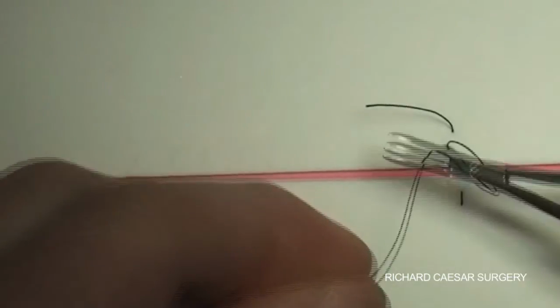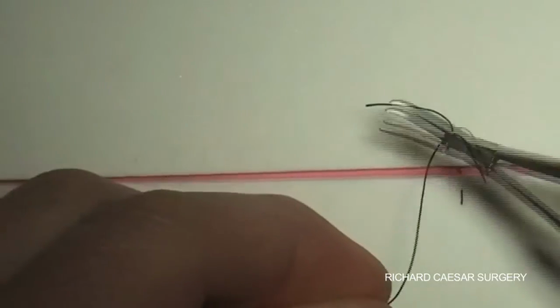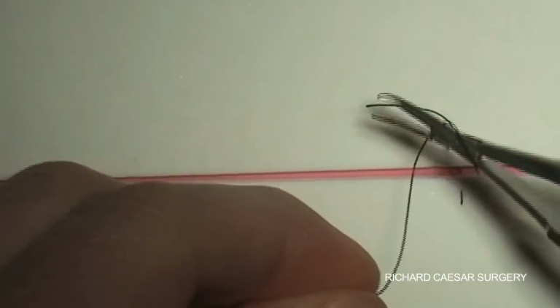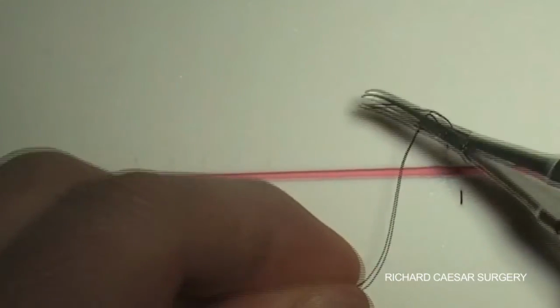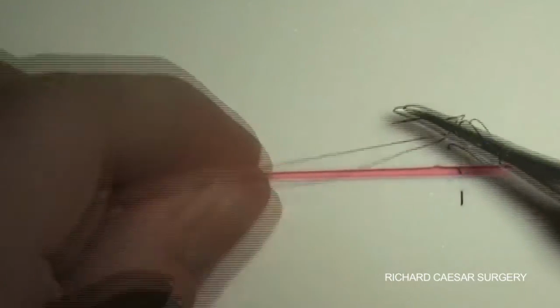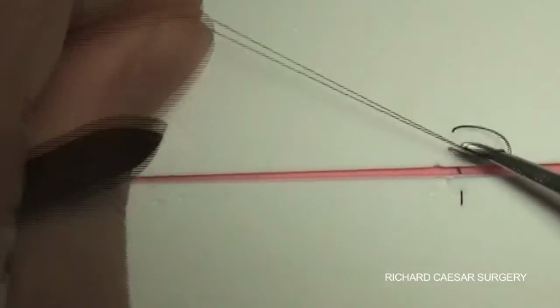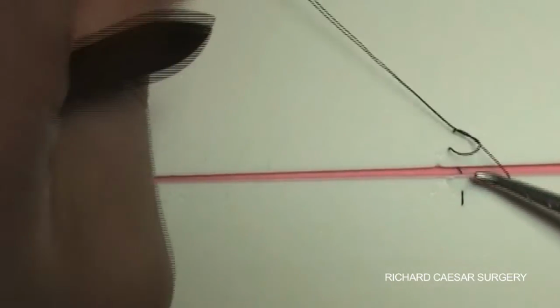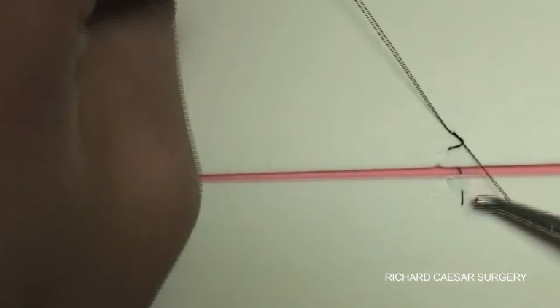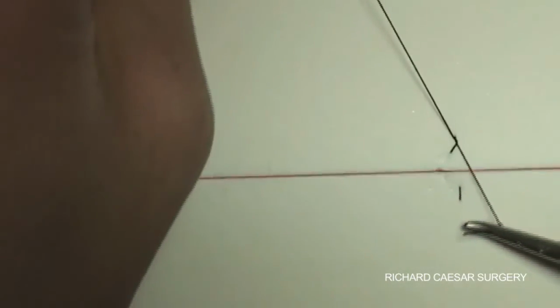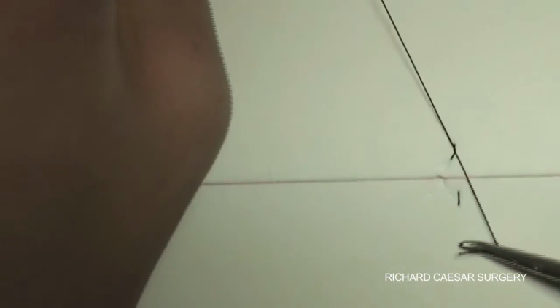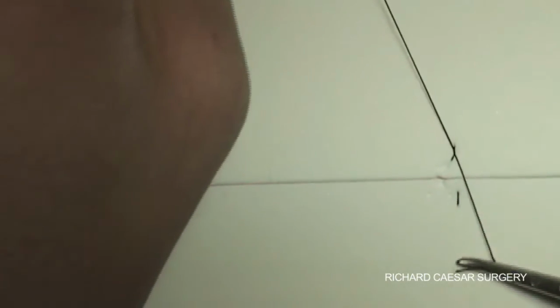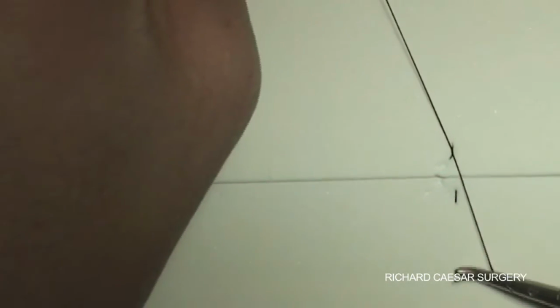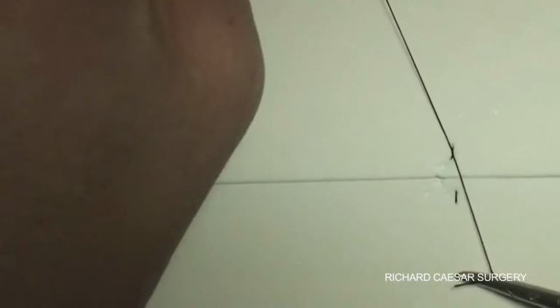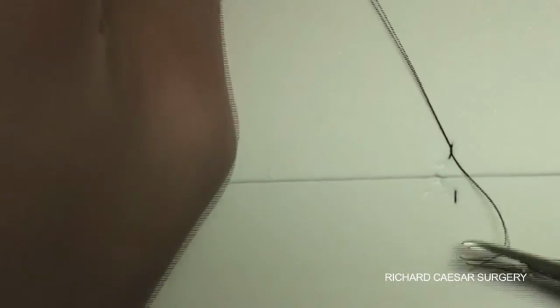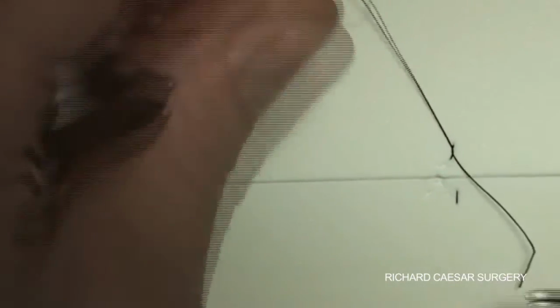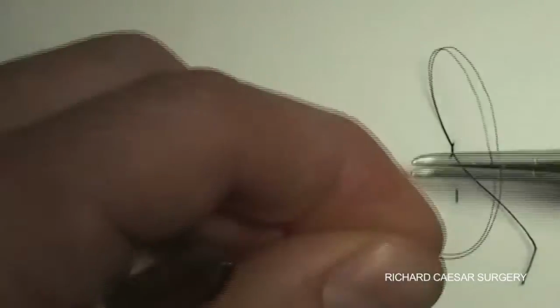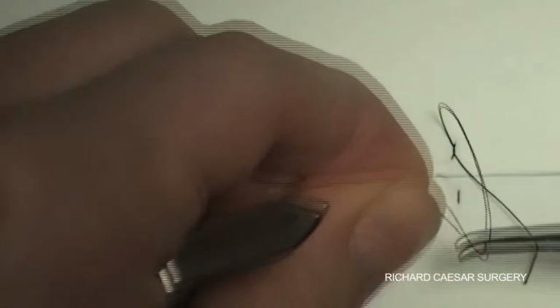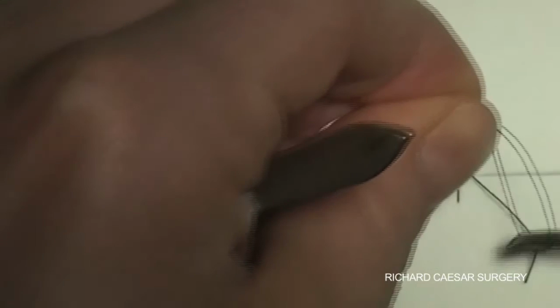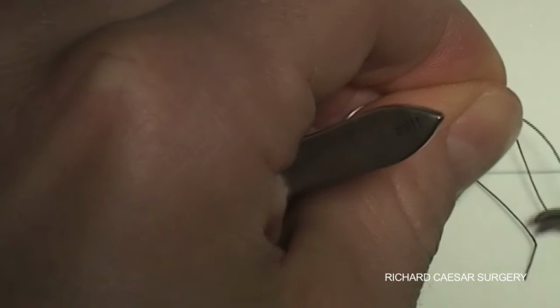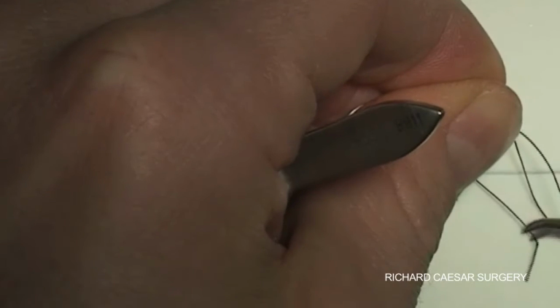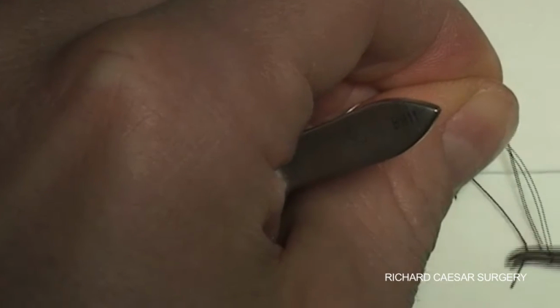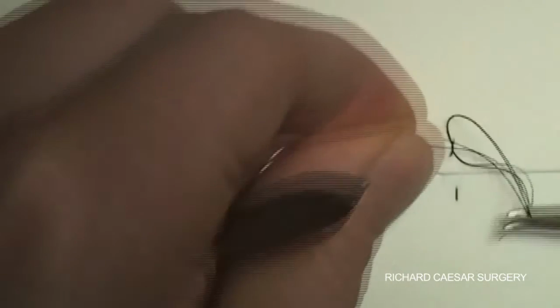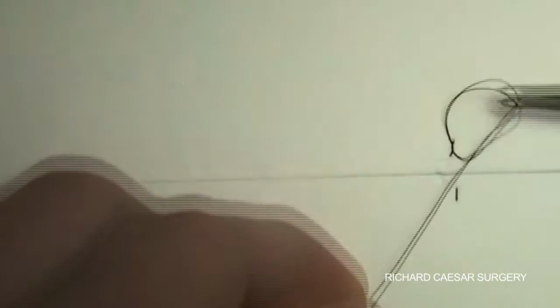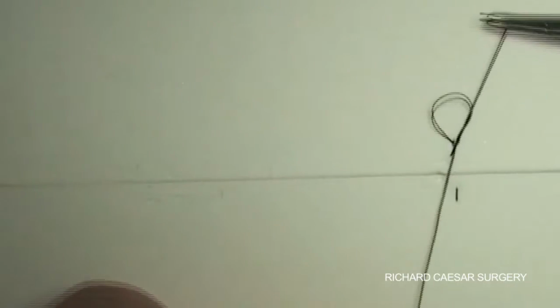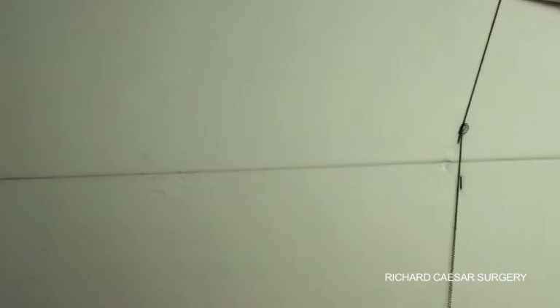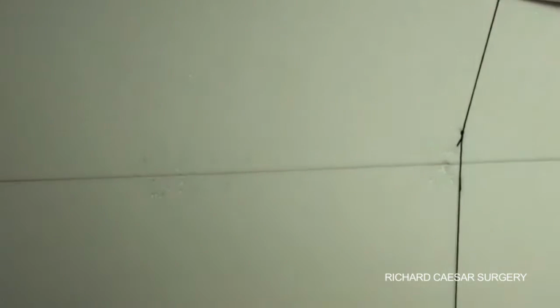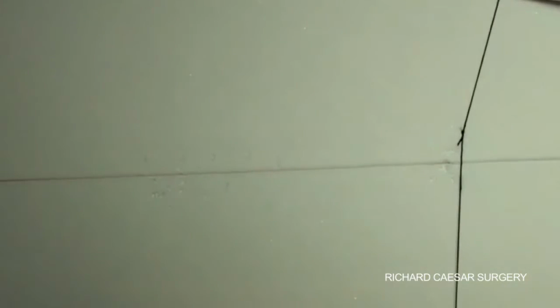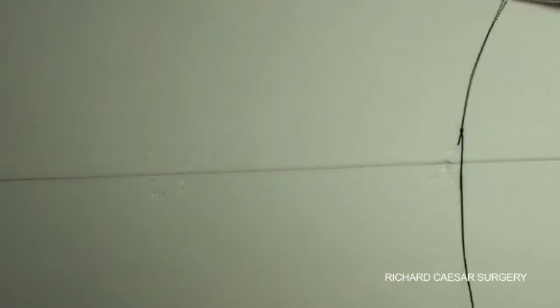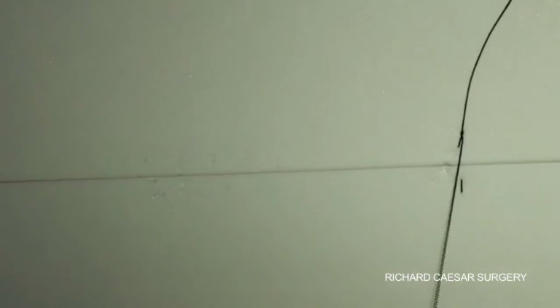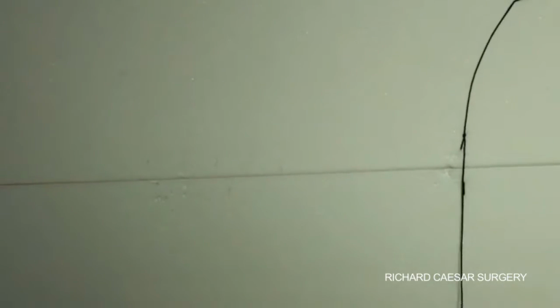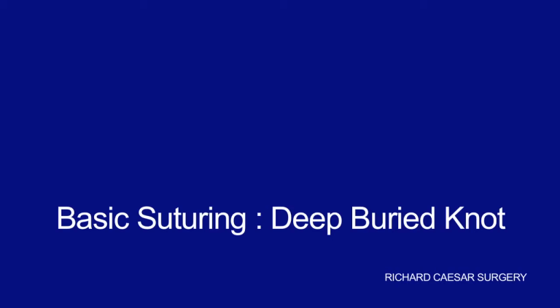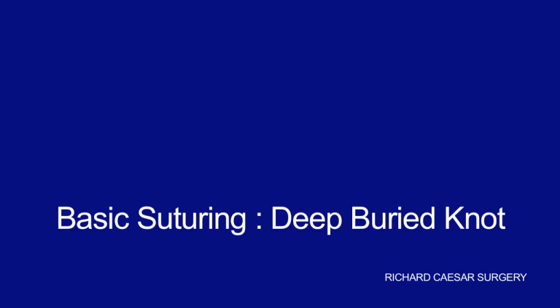This way you get deep closure and nice skin apposition to guarantee a good scar. One or two throws, and another throw anti-clockwise — a reef knot to lock.